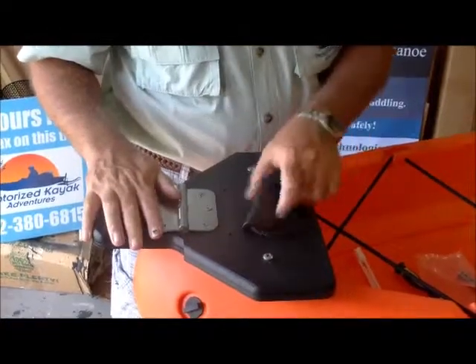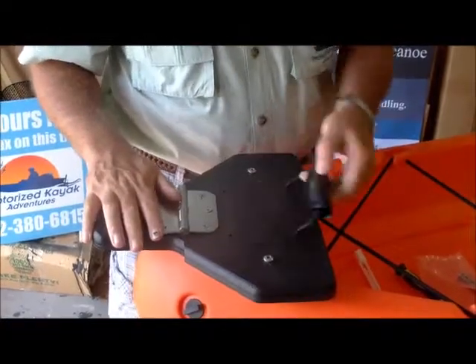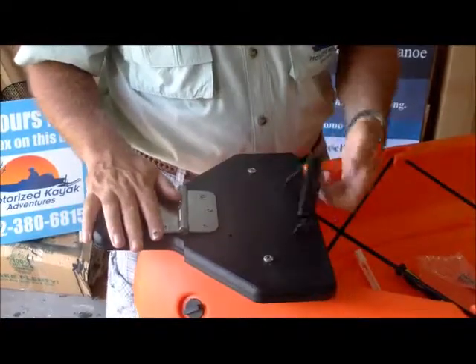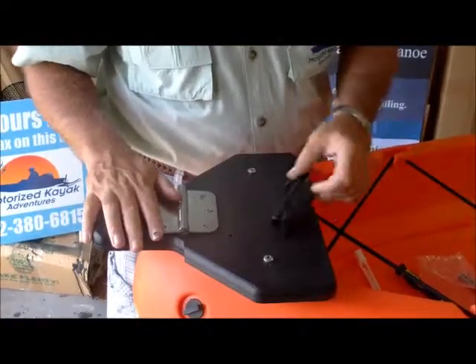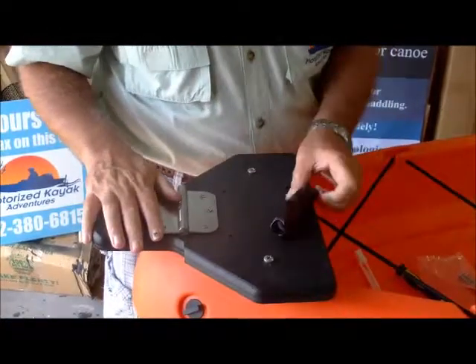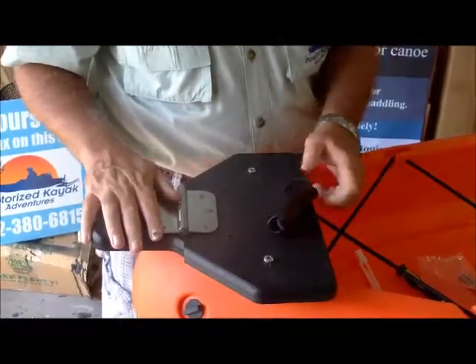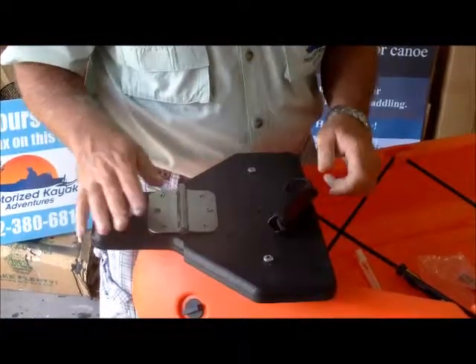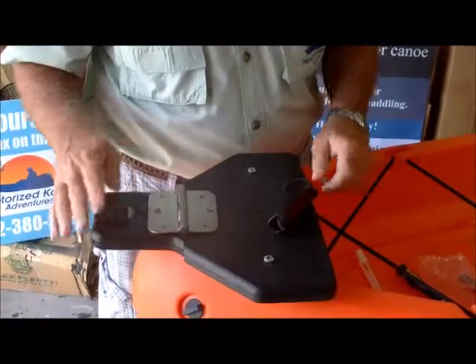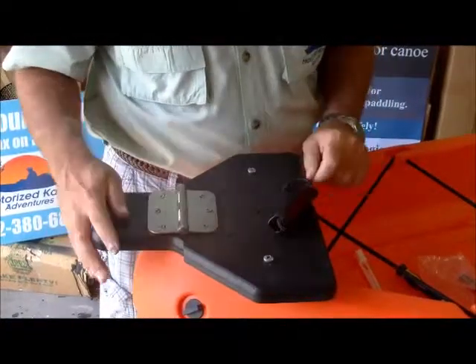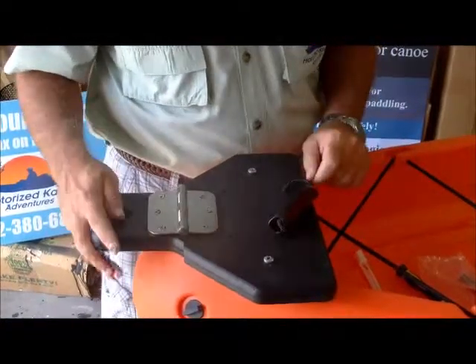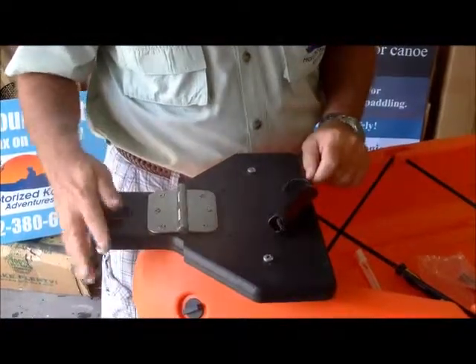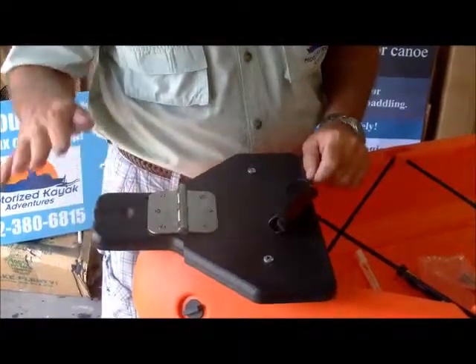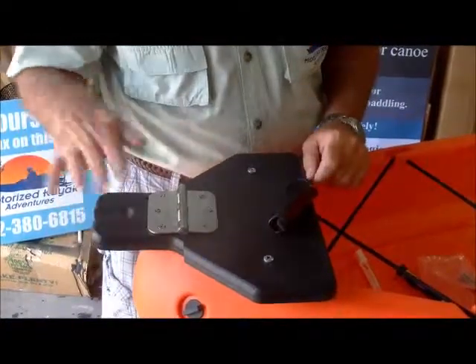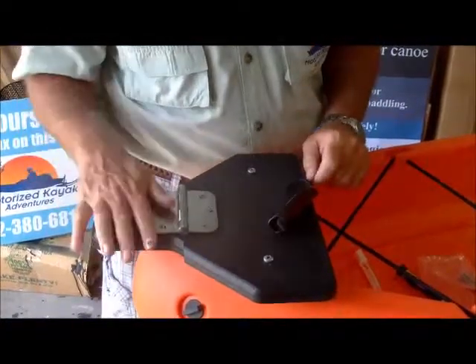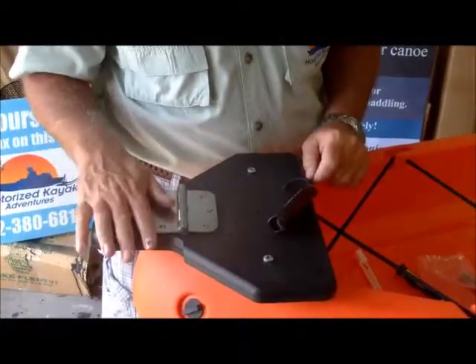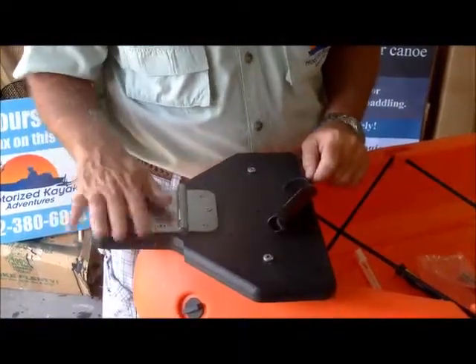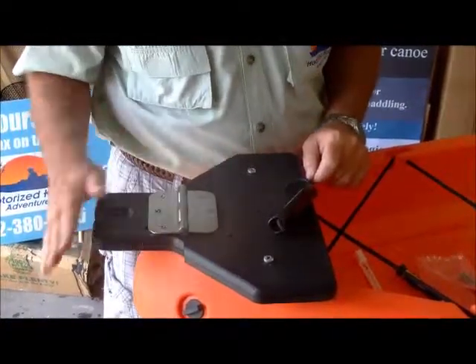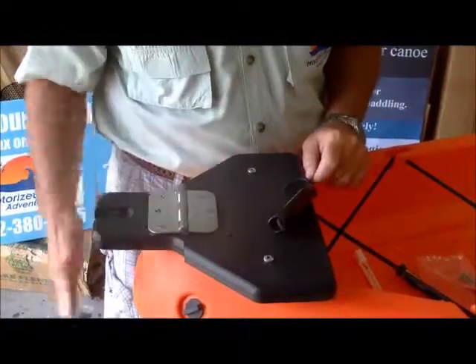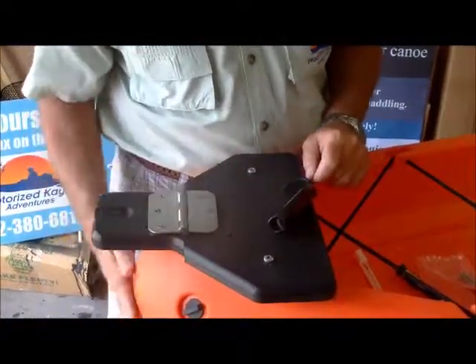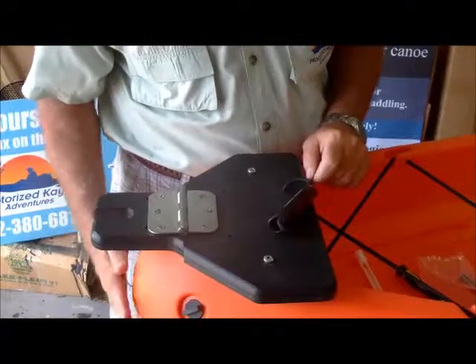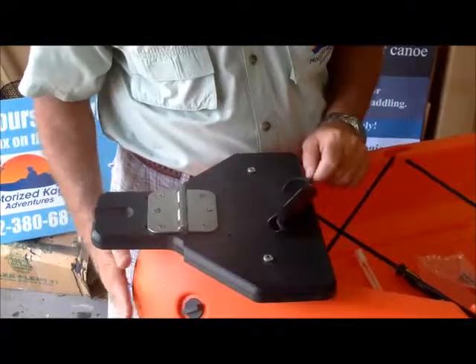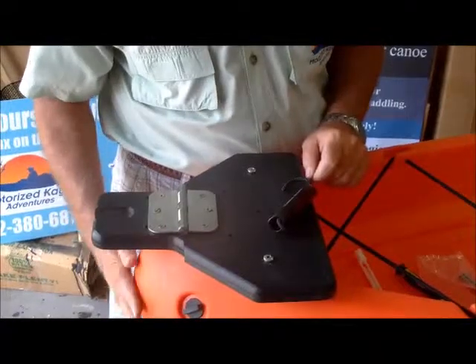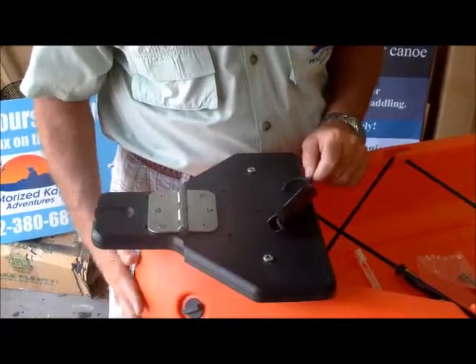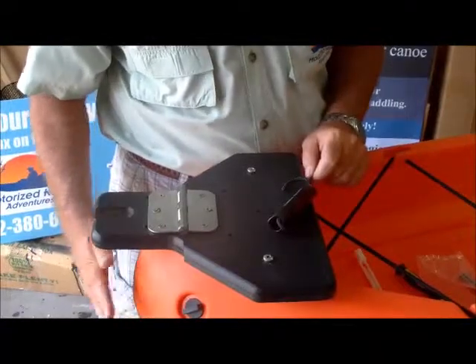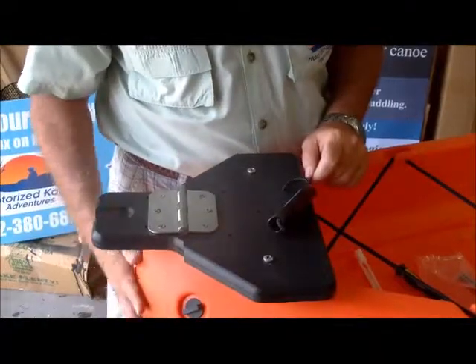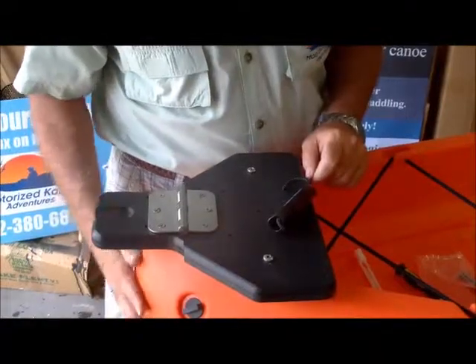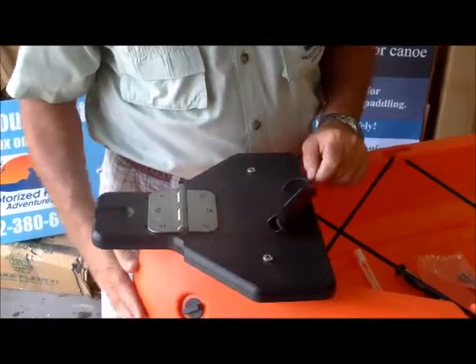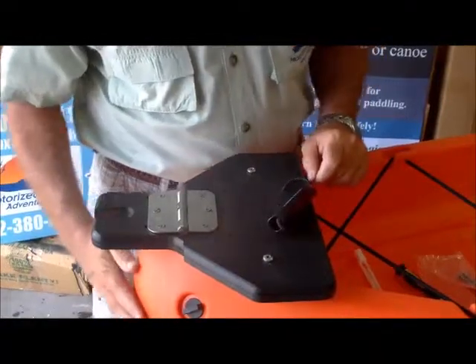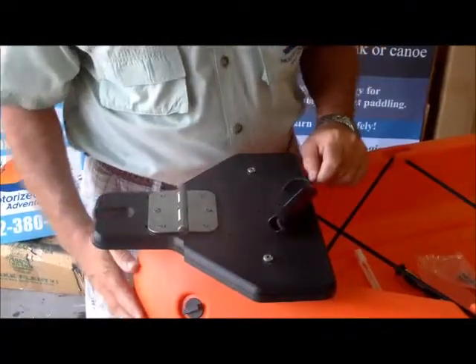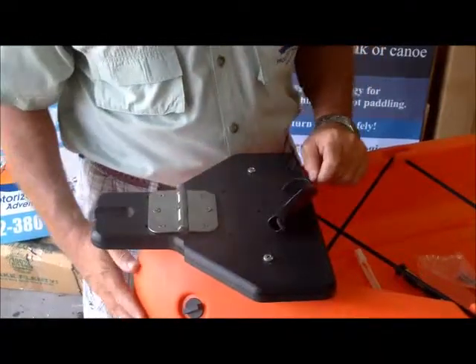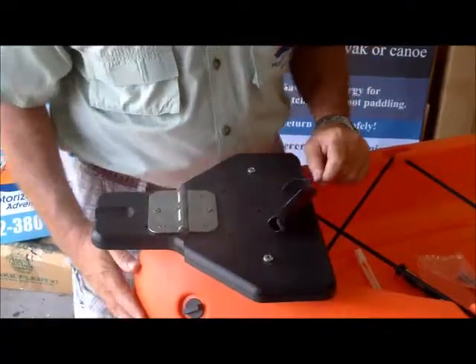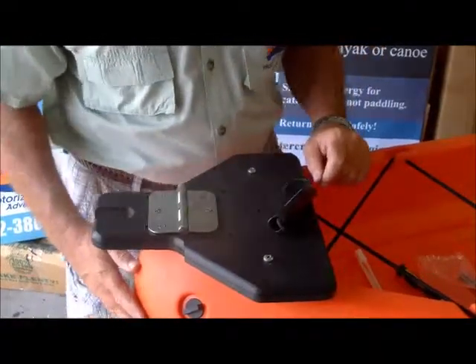Now we're going to install our motor. We're going to put it on and see exactly where it rubs up against here.